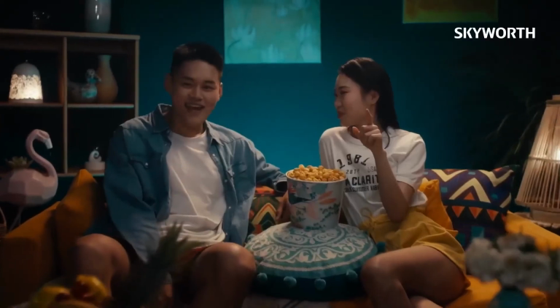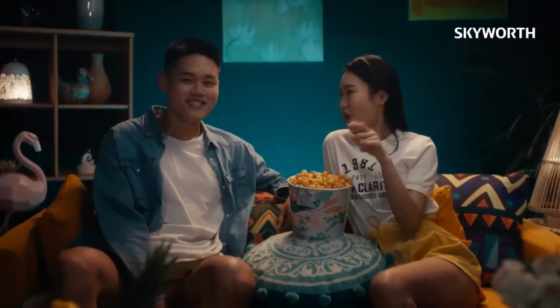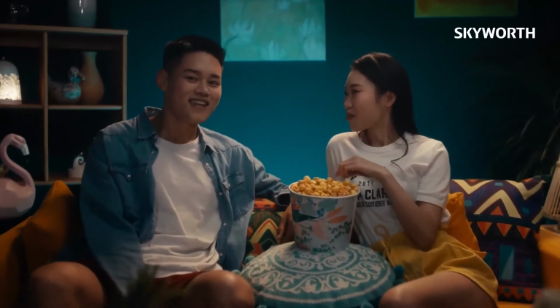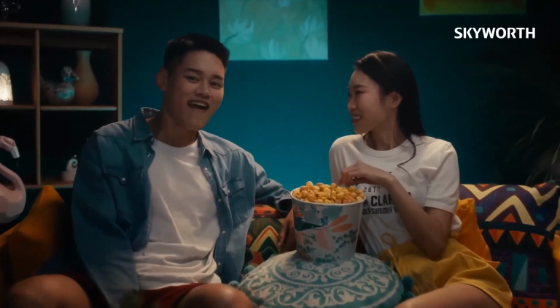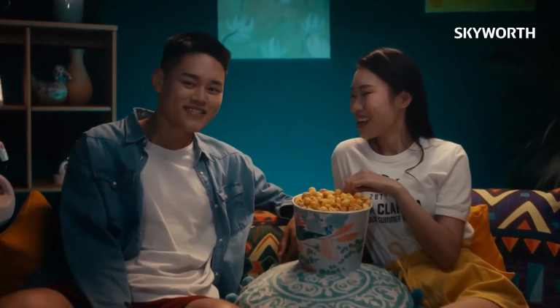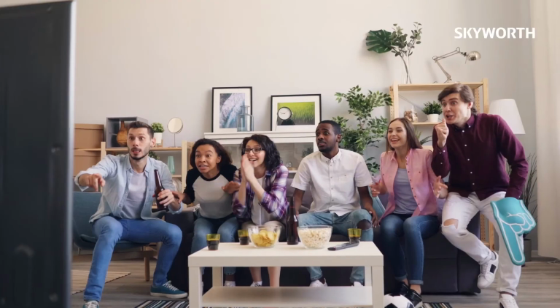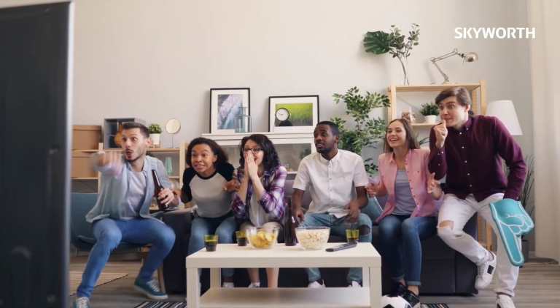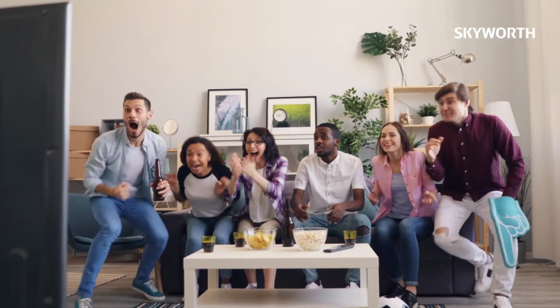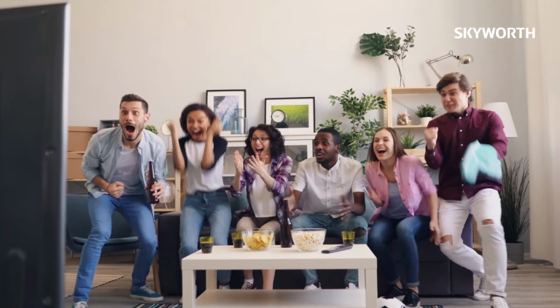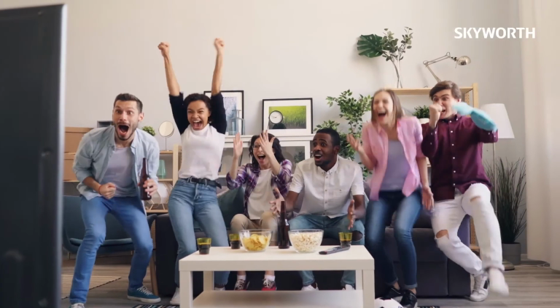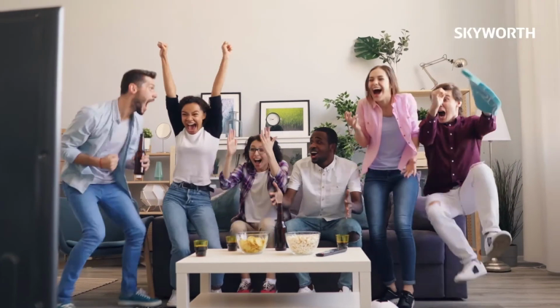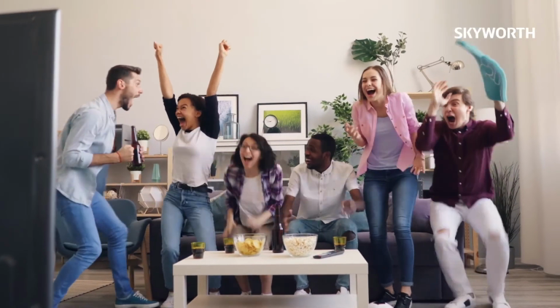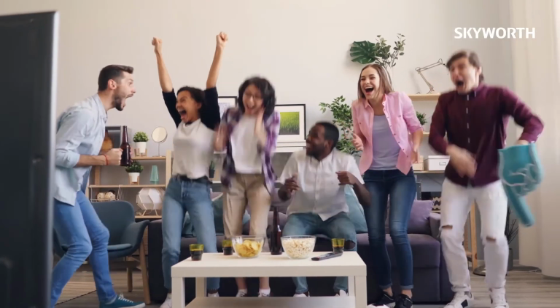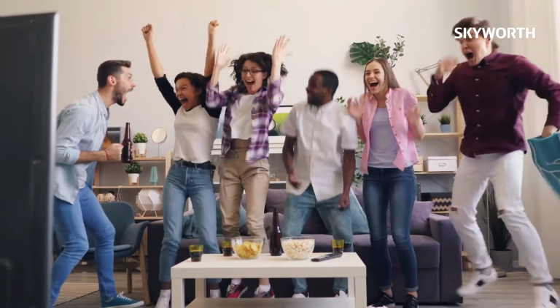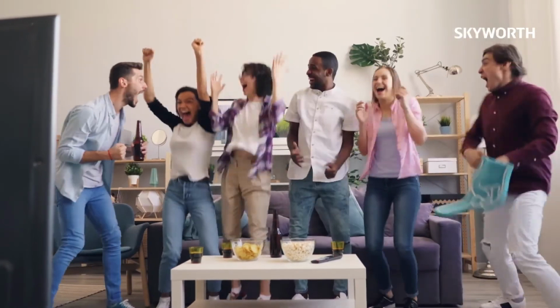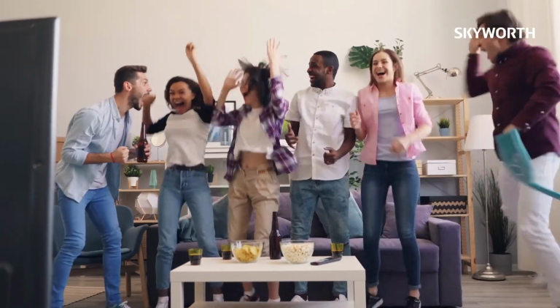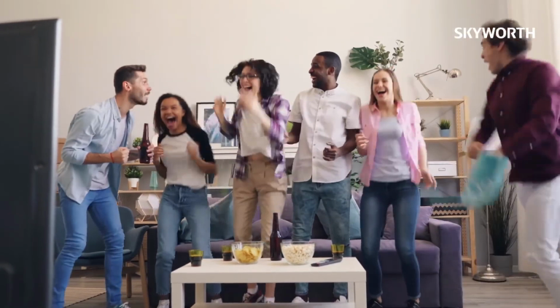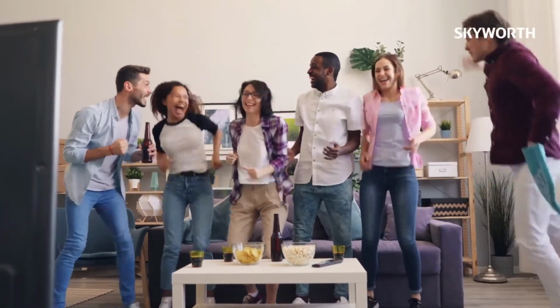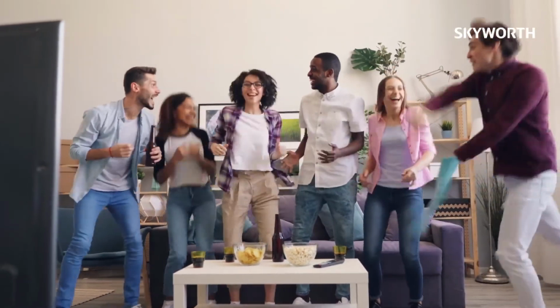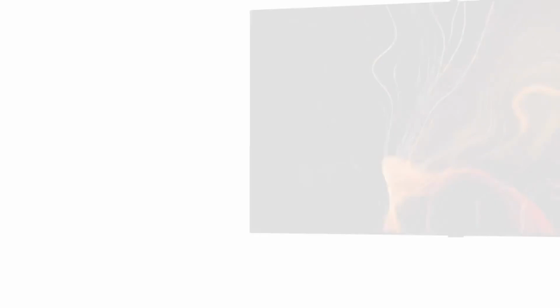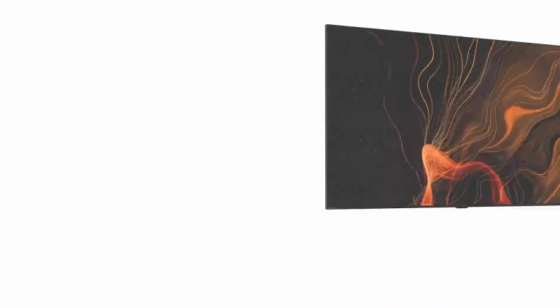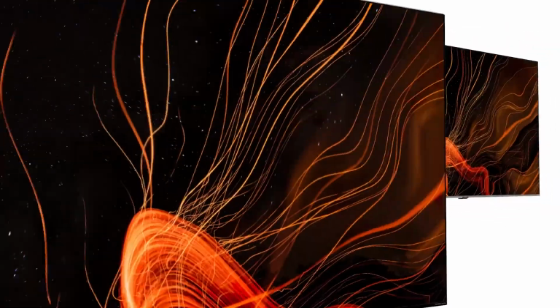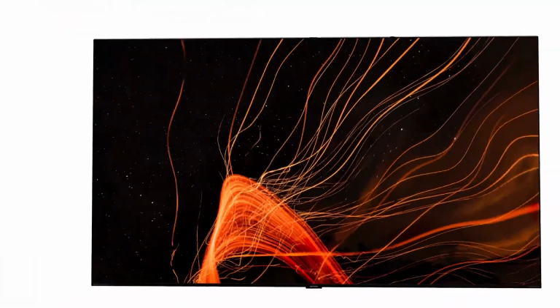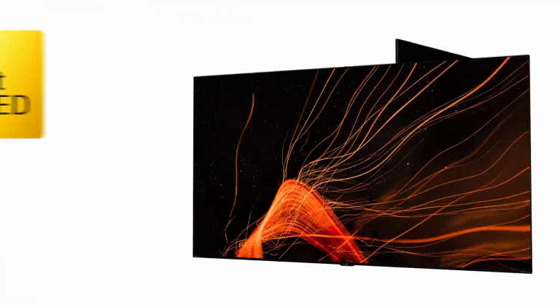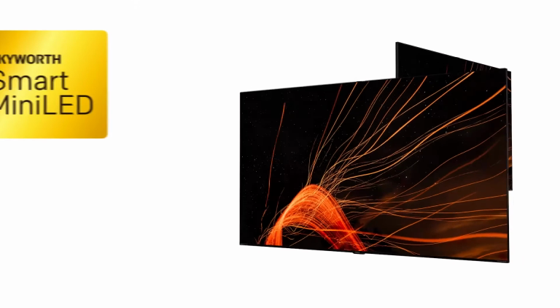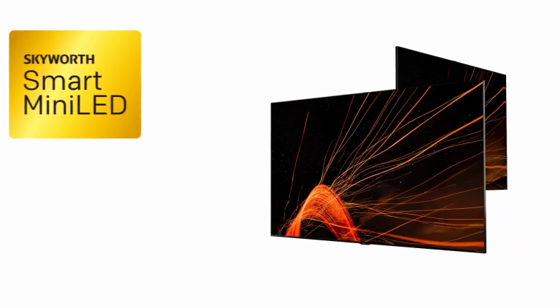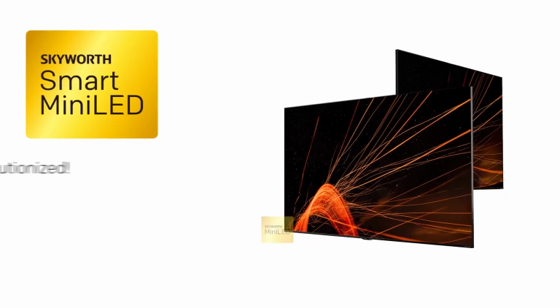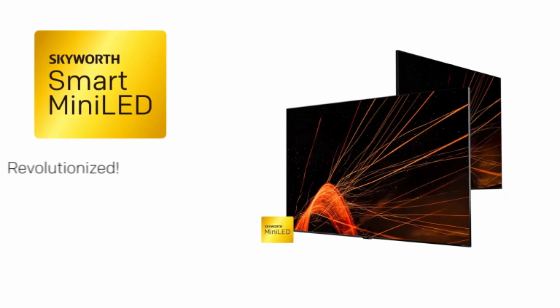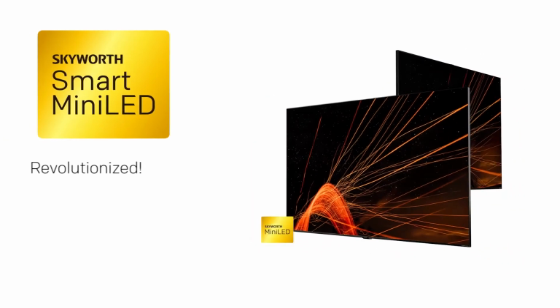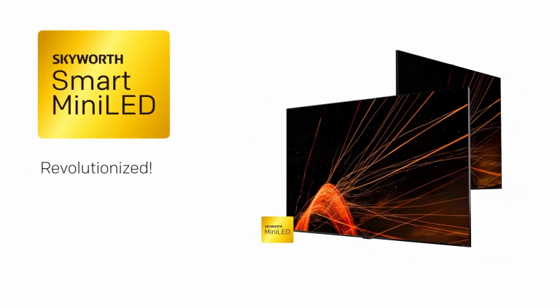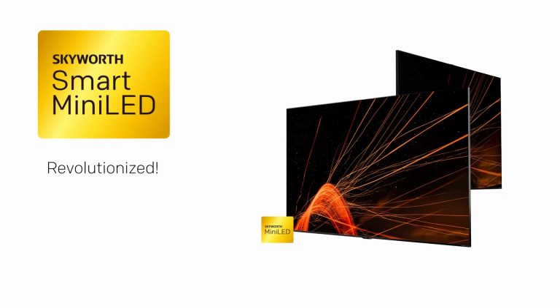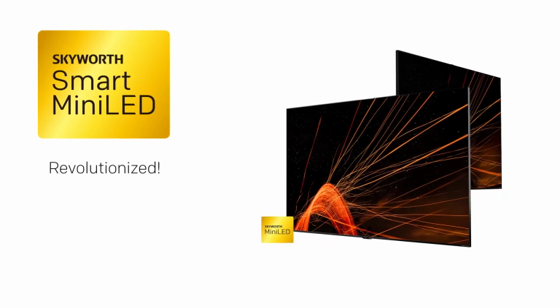Maximize on your viewing experience, no matter what you're watching. Mini-LED. Revolutionized.